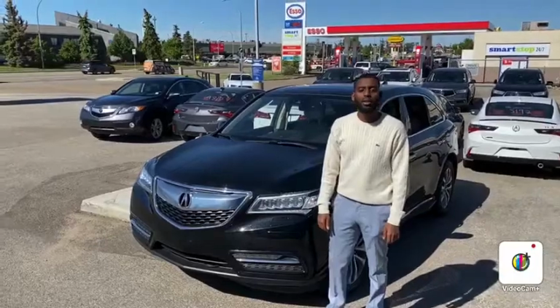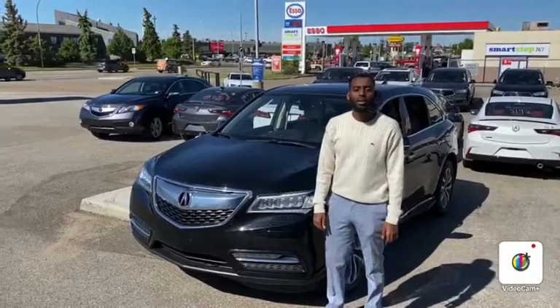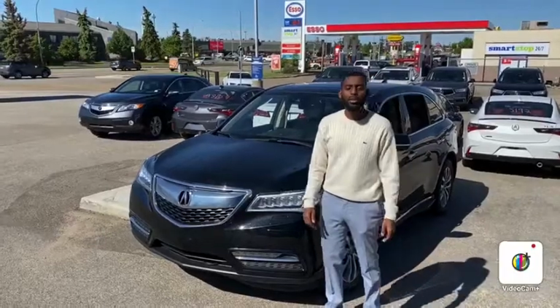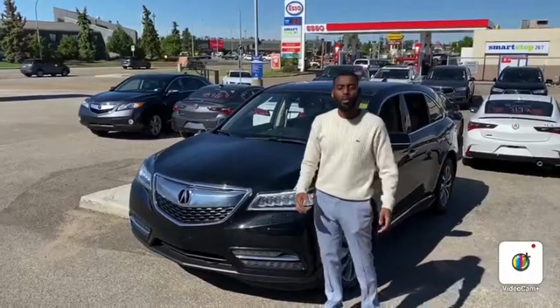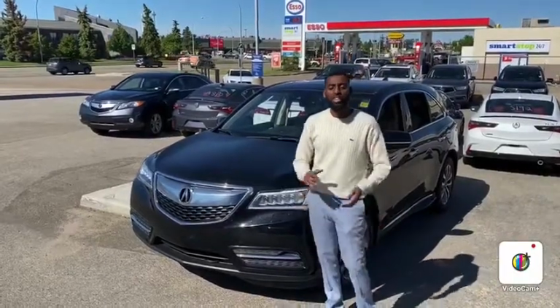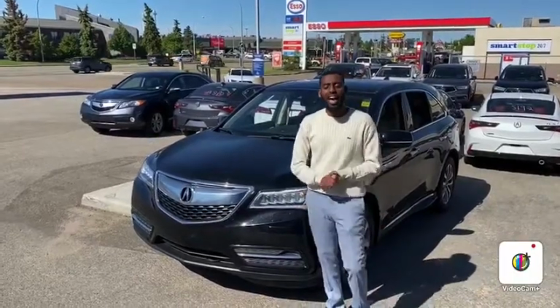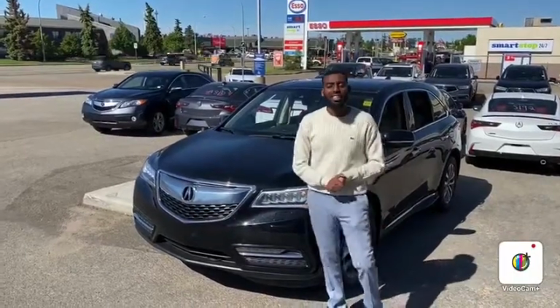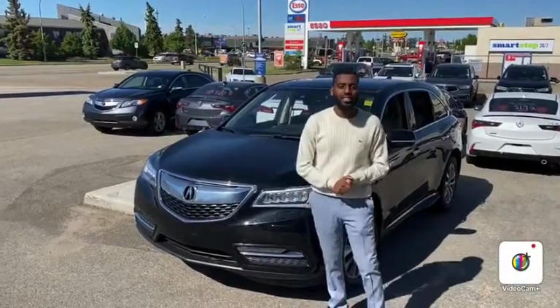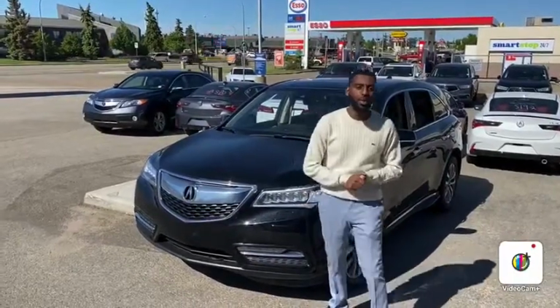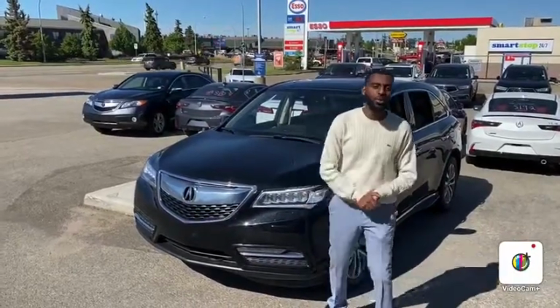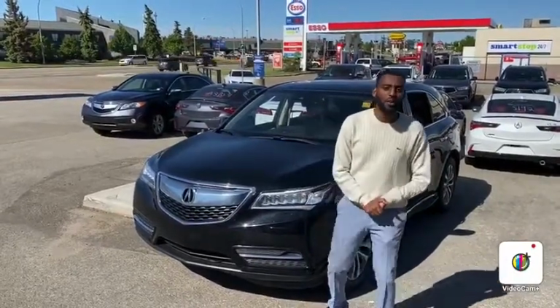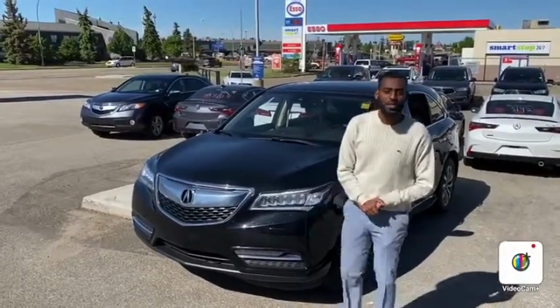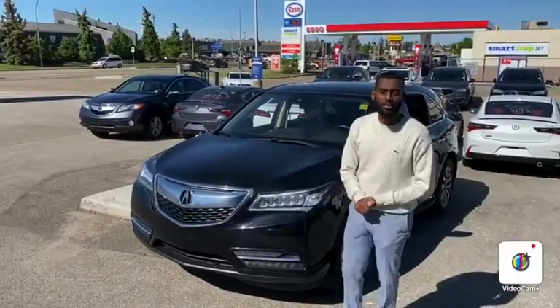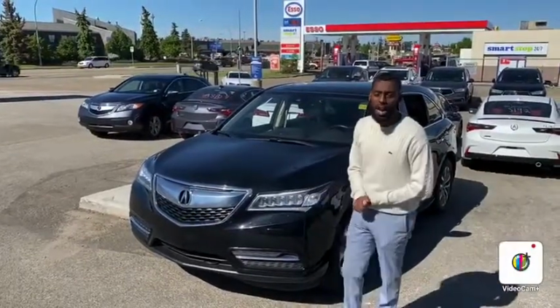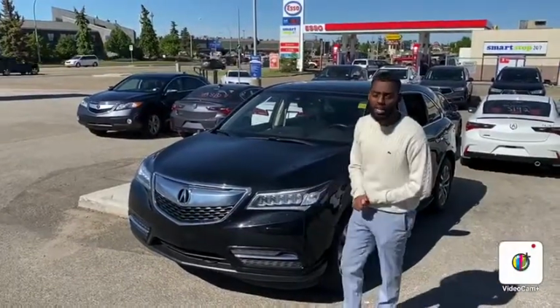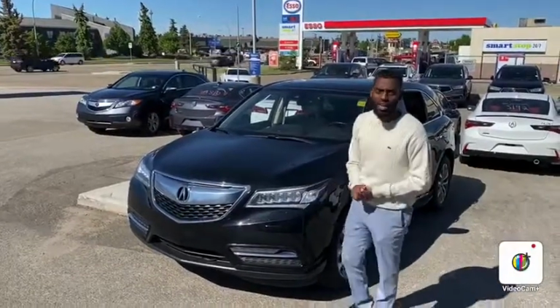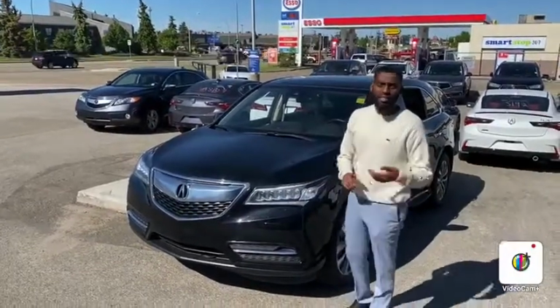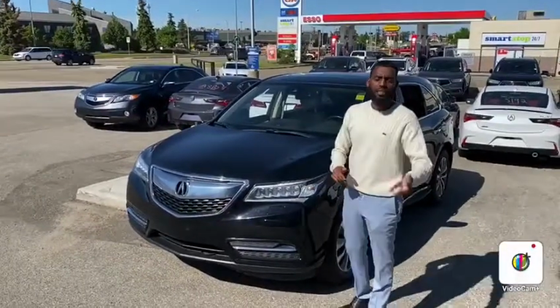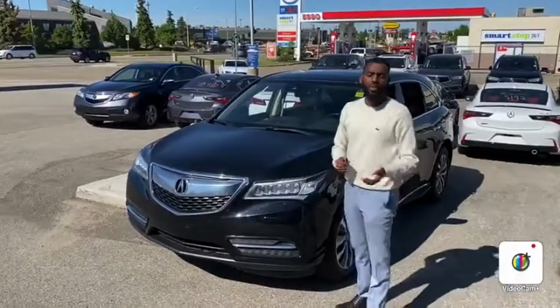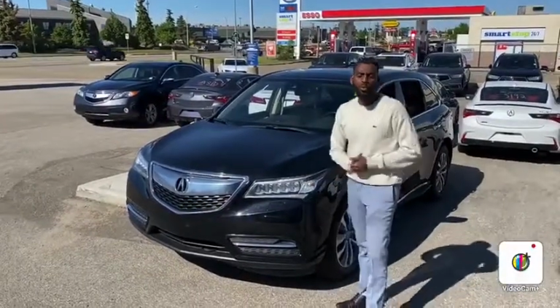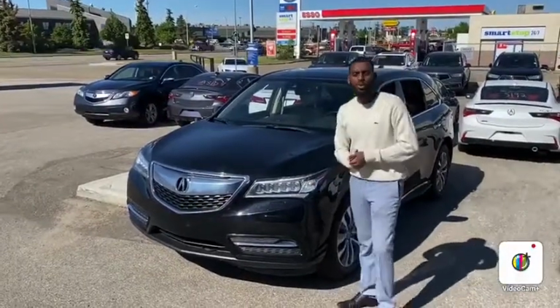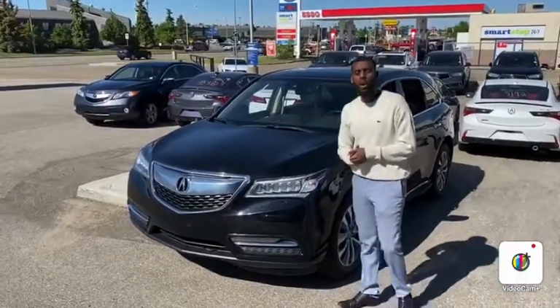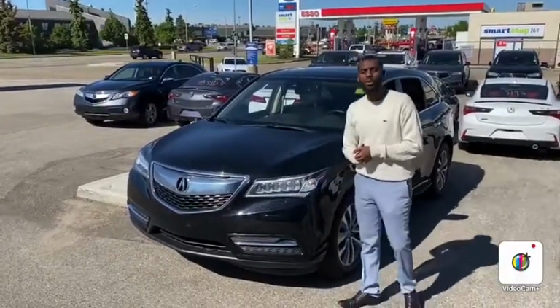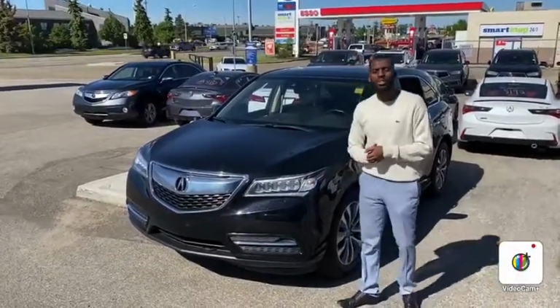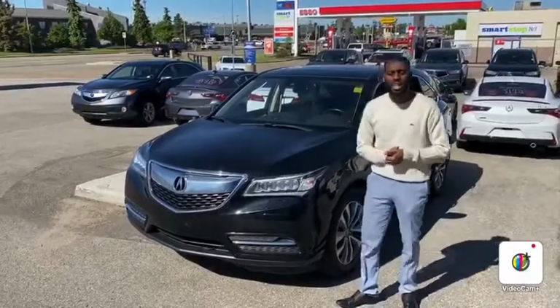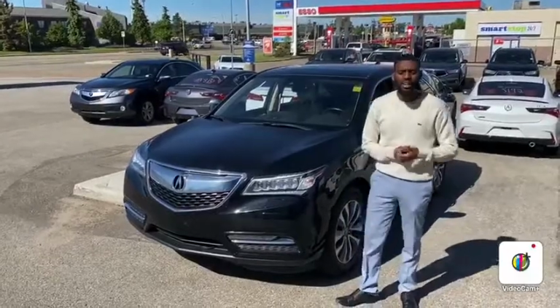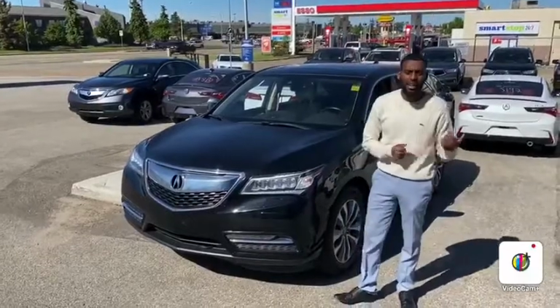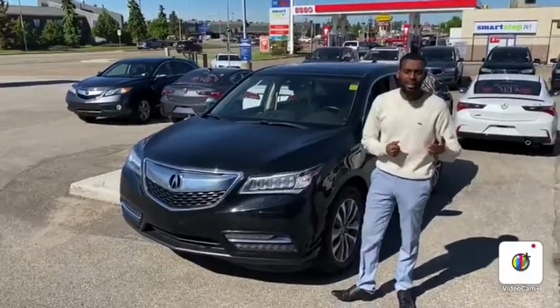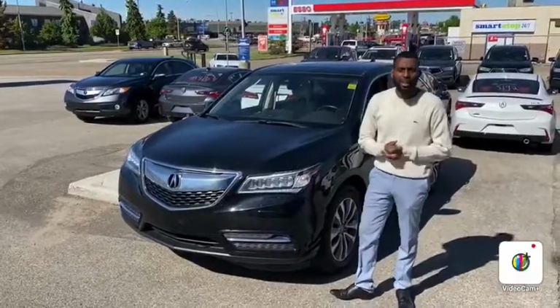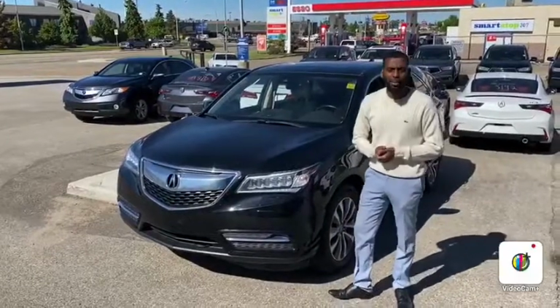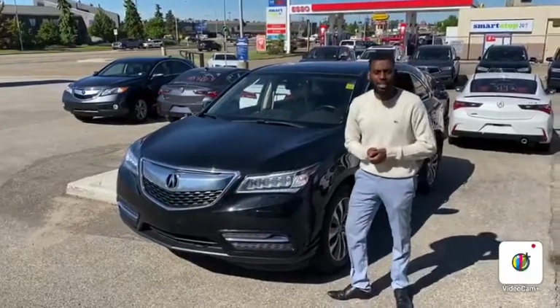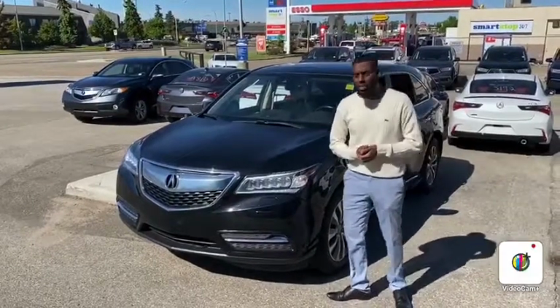Good morning Danny, this is Yosef here with Southview Acura. Thank you so much for inquiring with us again a couple of days ago.